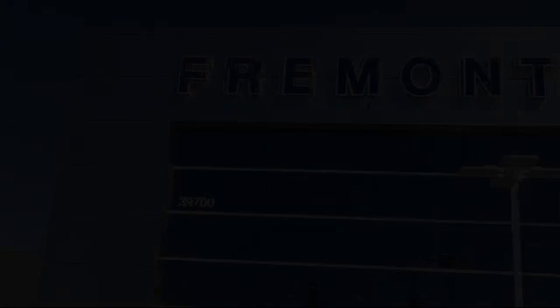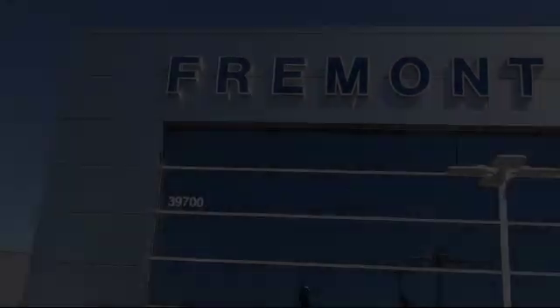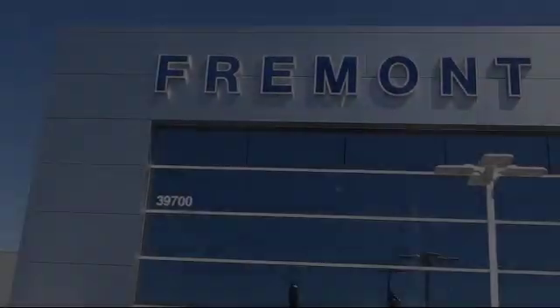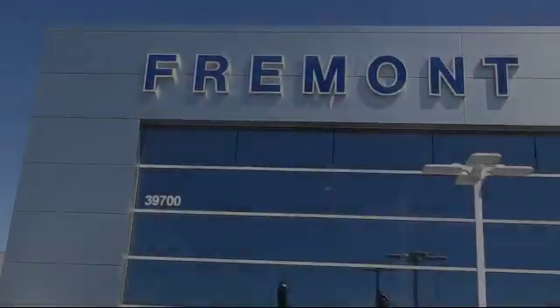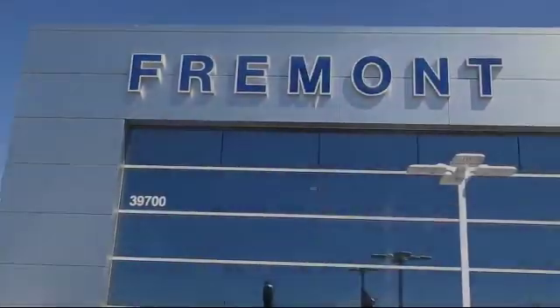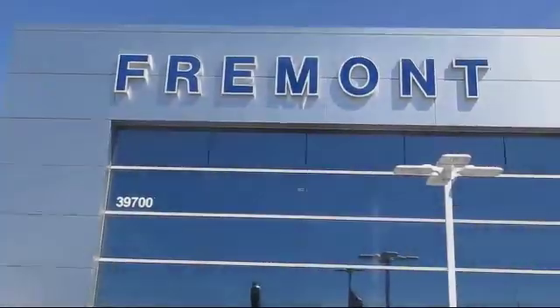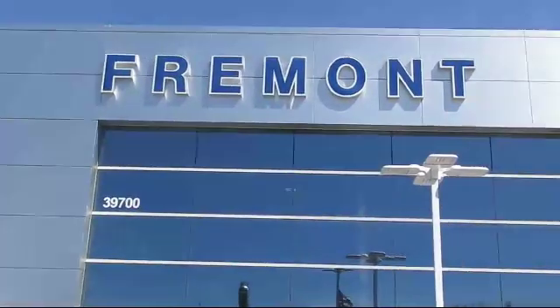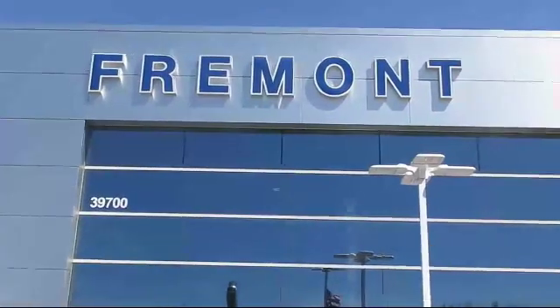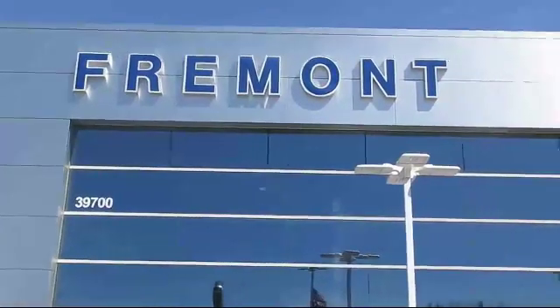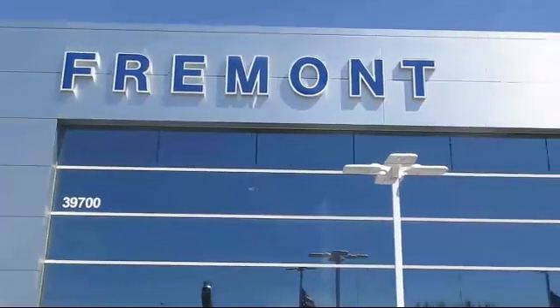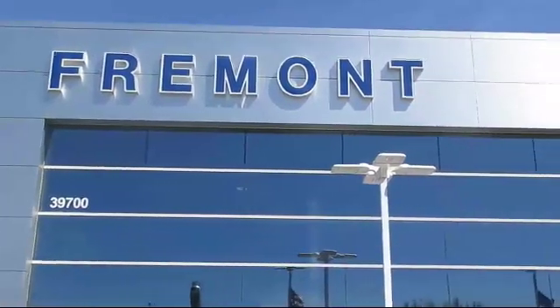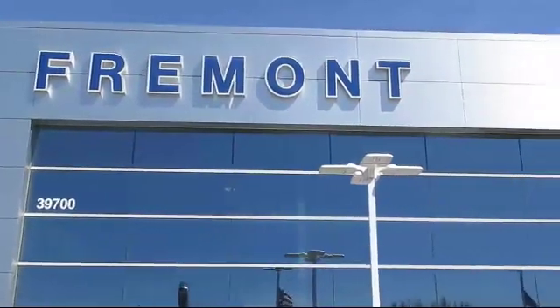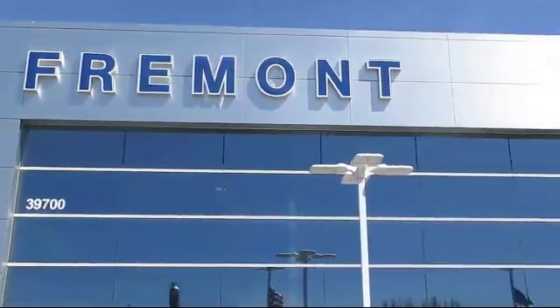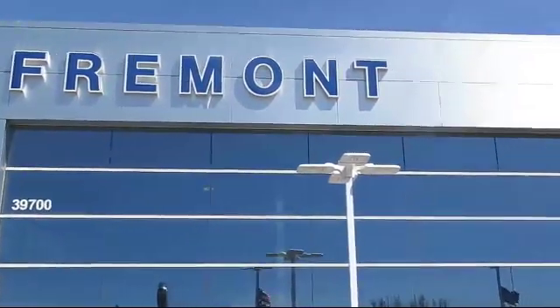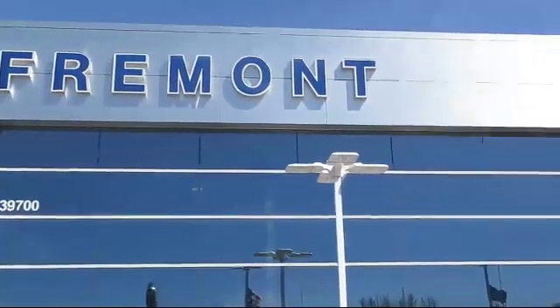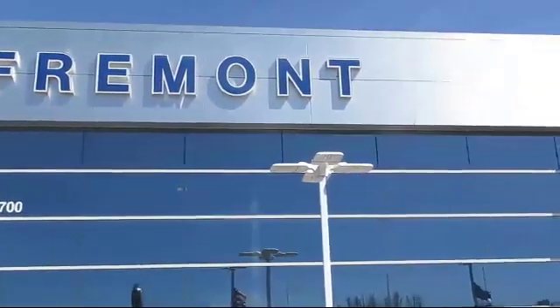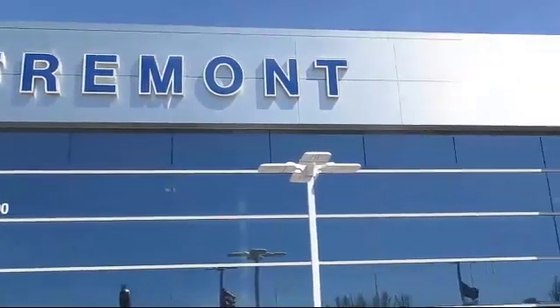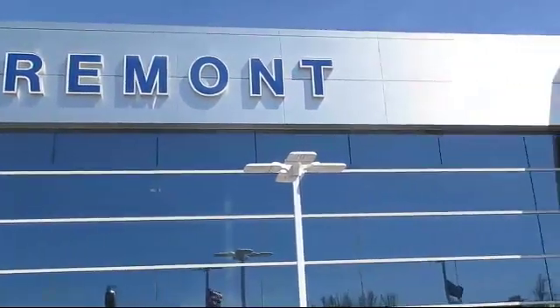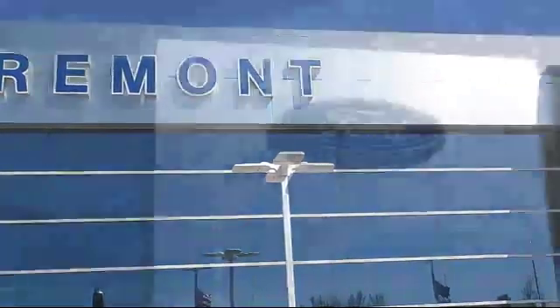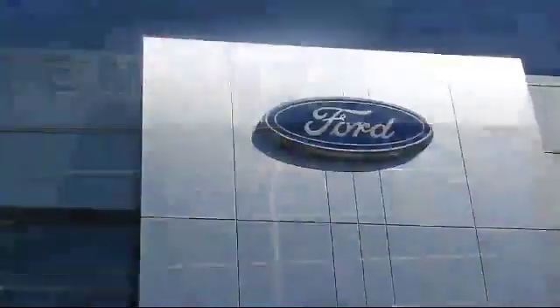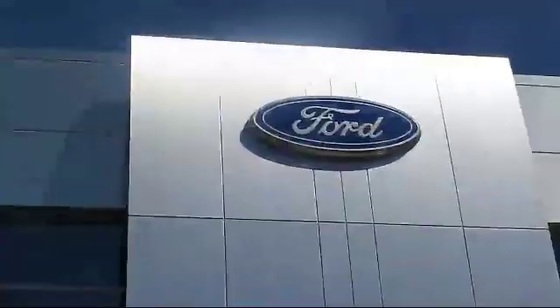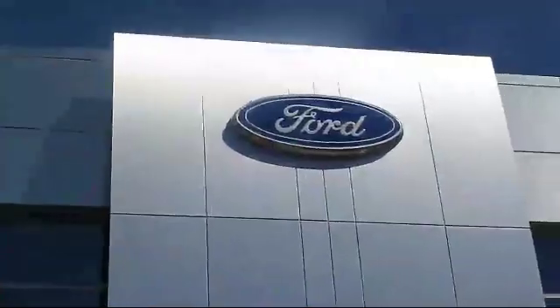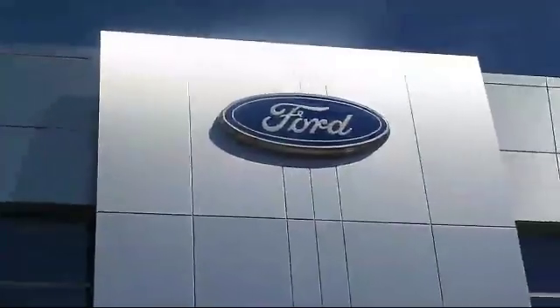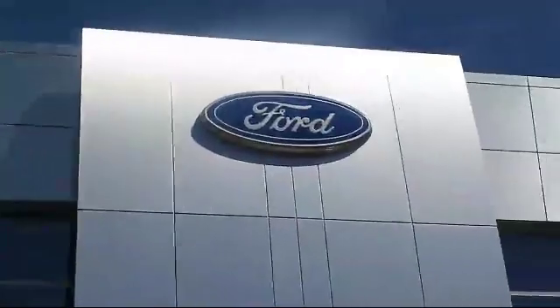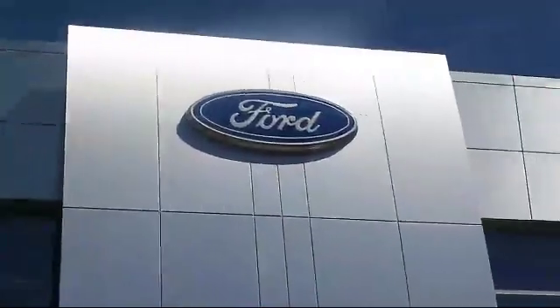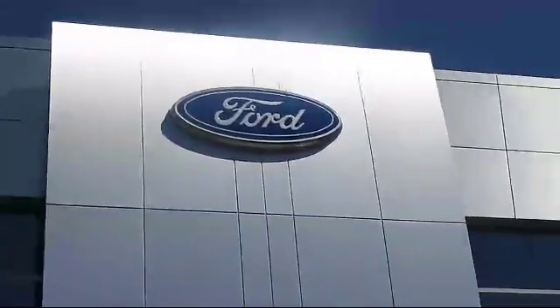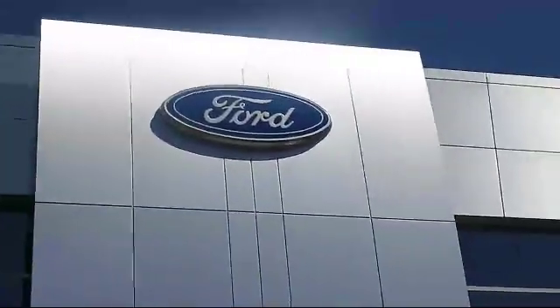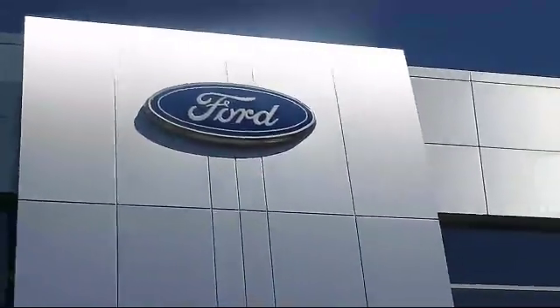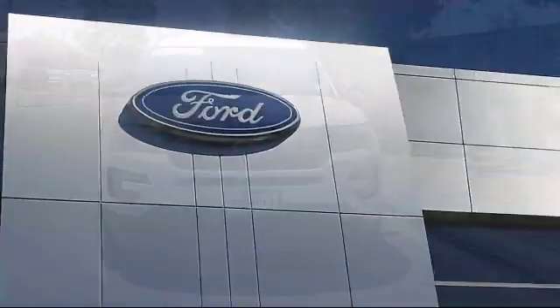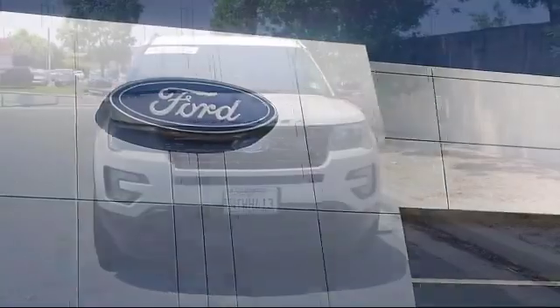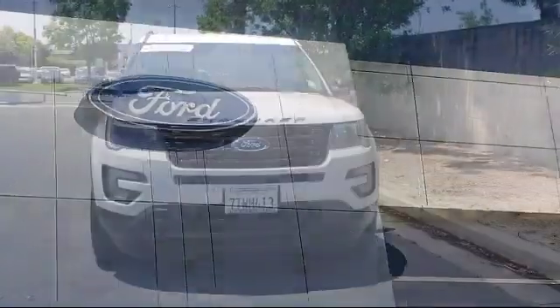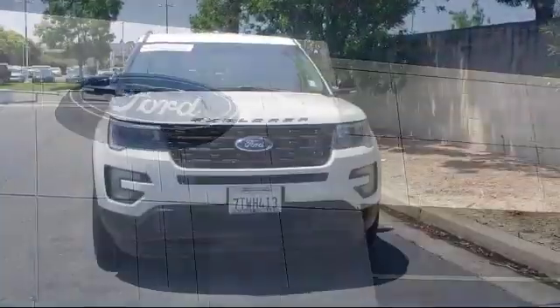Welcome to Fremont Ford, and here's a look at another vehicle from our great selection of pre-owned vehicles.